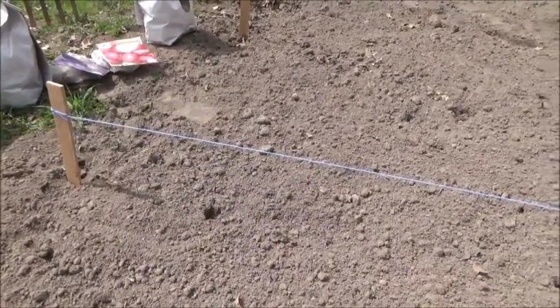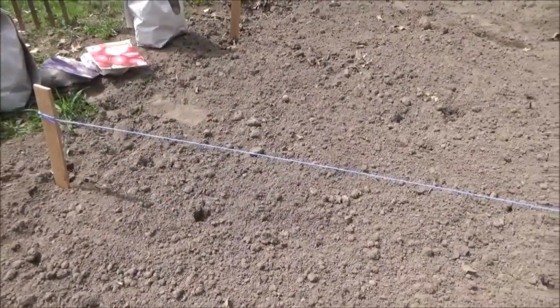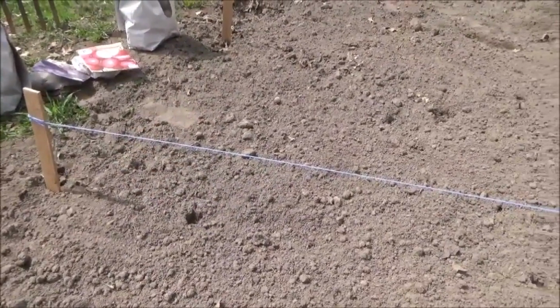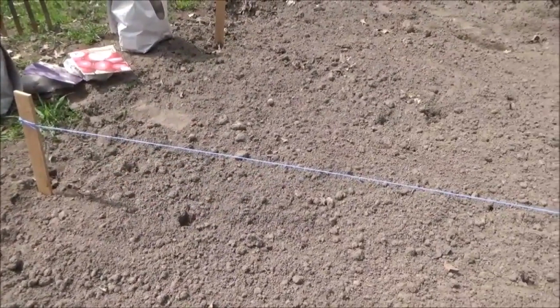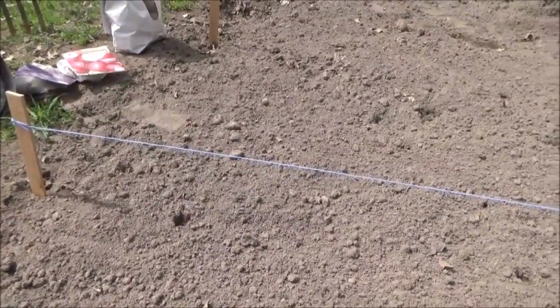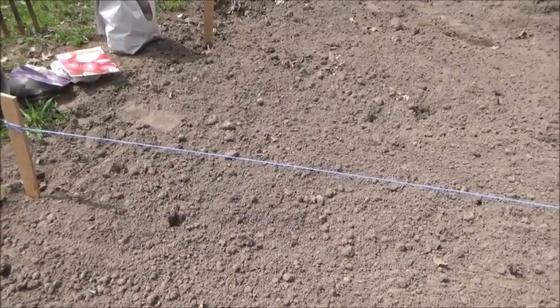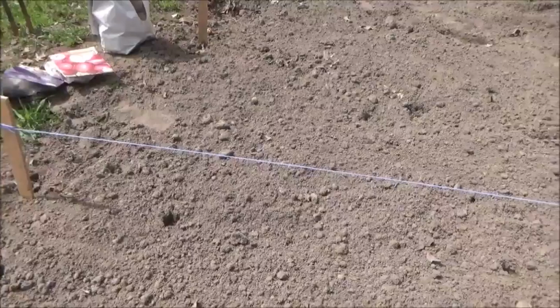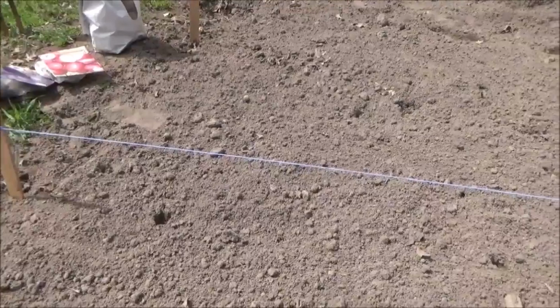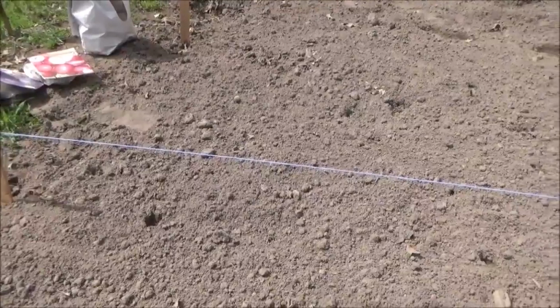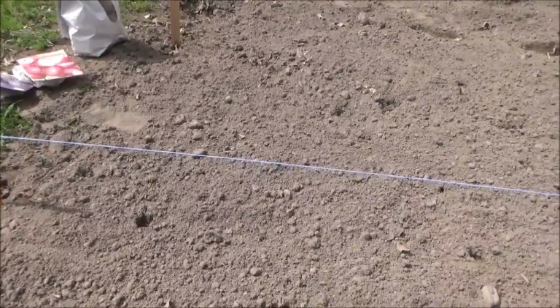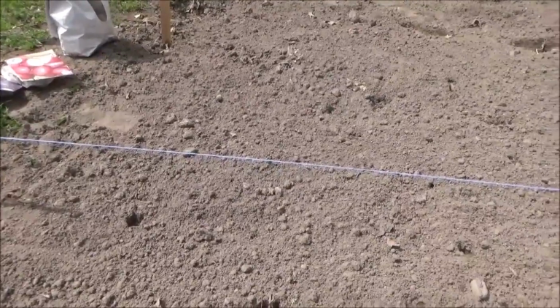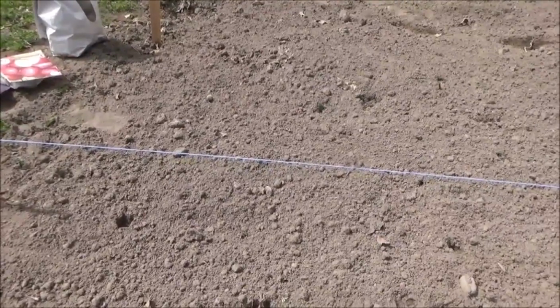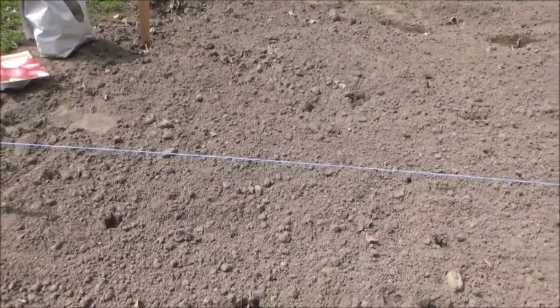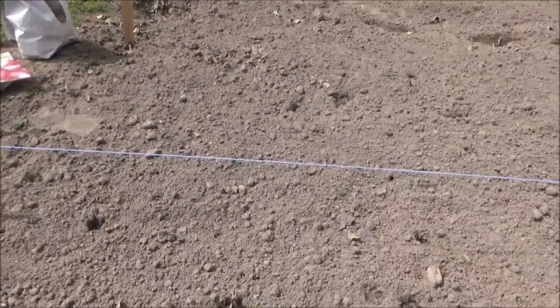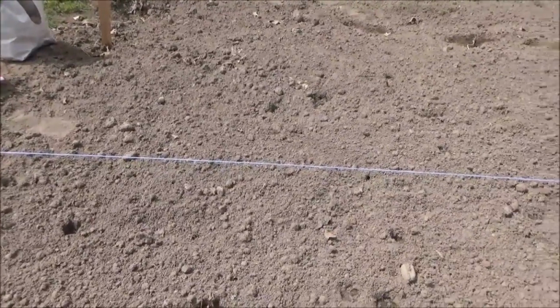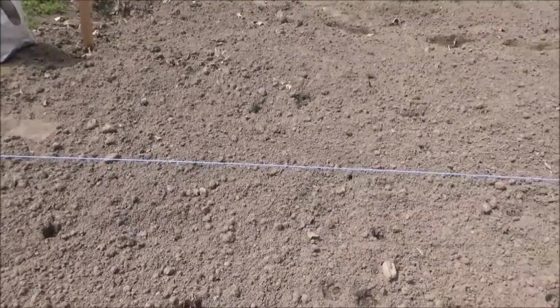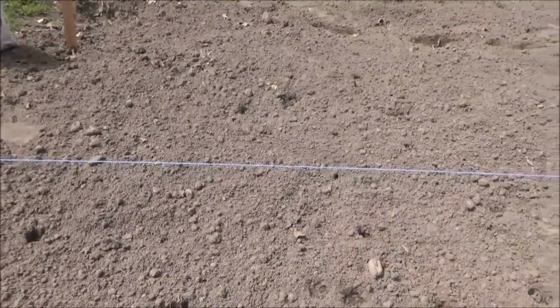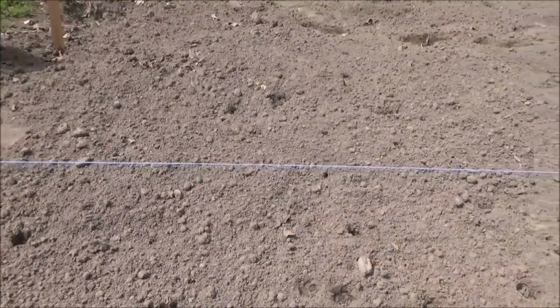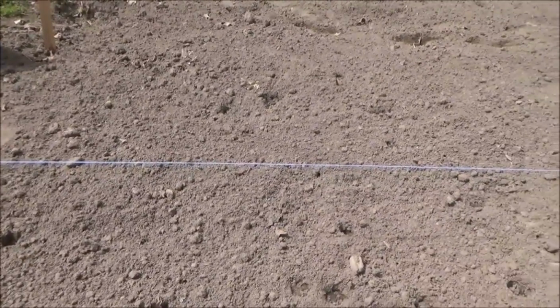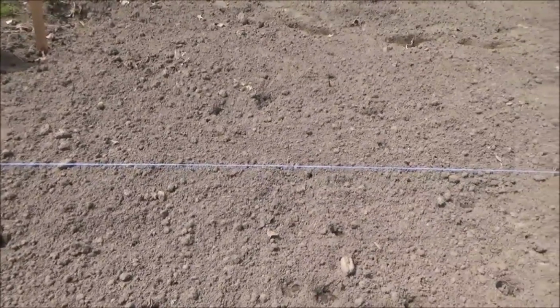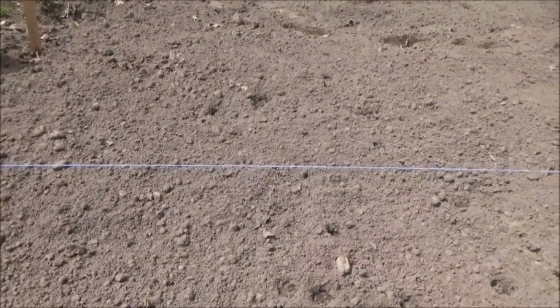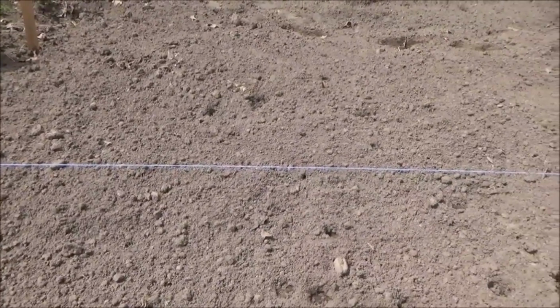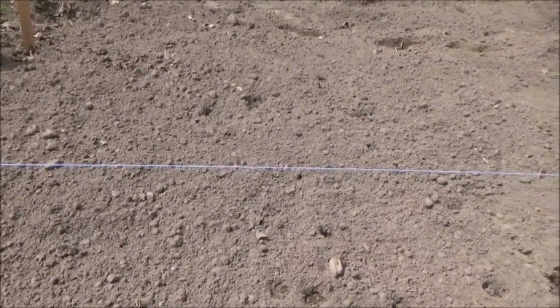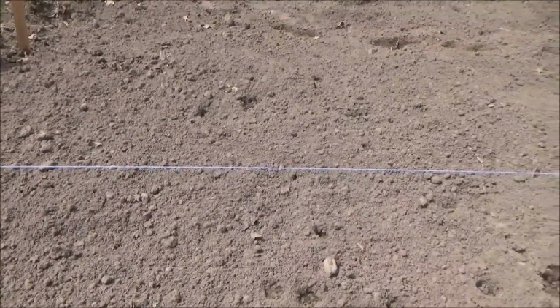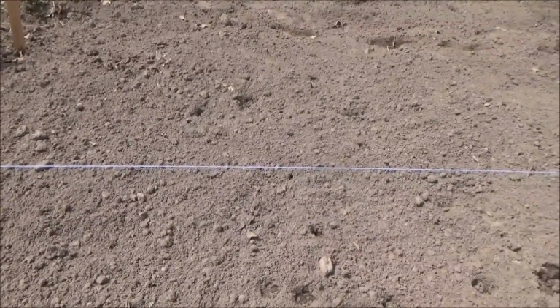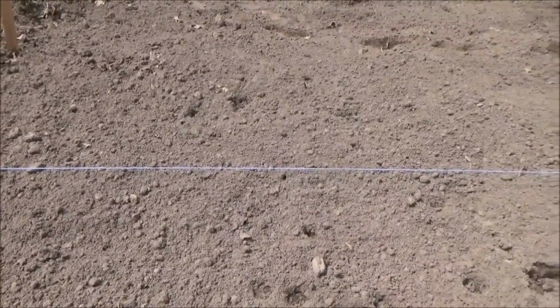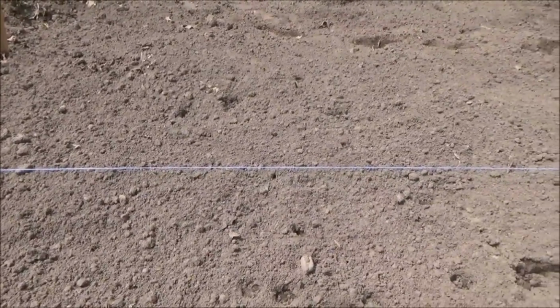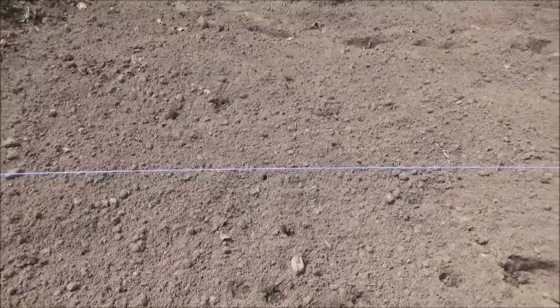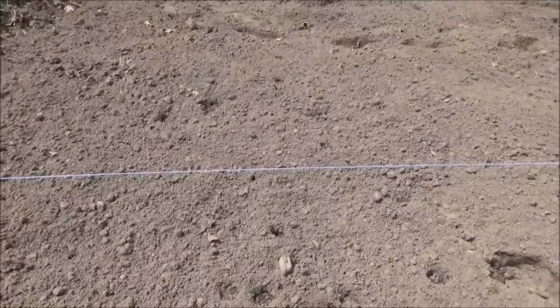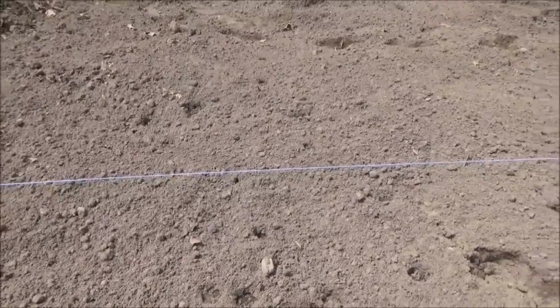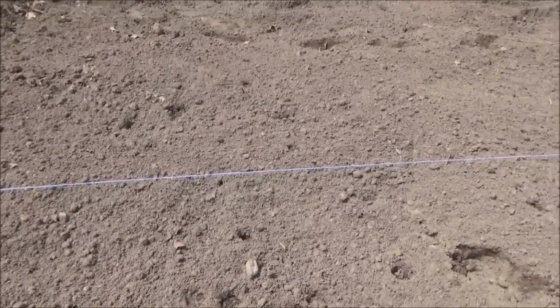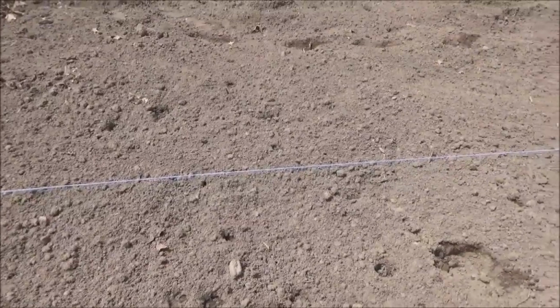Like usual, I'm planting my potatoes two feet apart and the rows three feet apart. I think I'm just going to start here with my Red Lasodas.